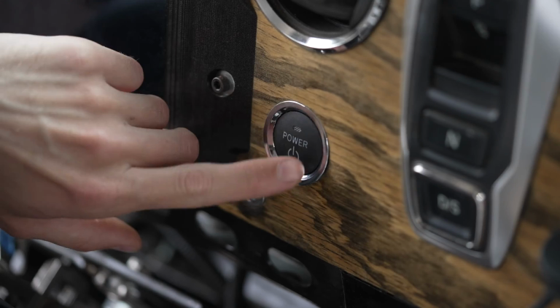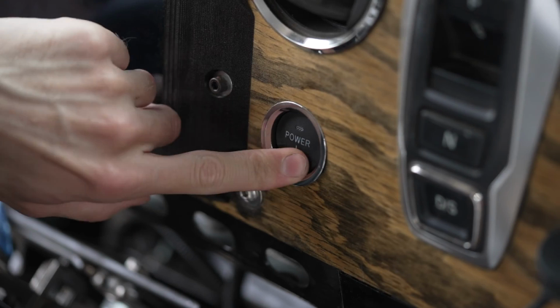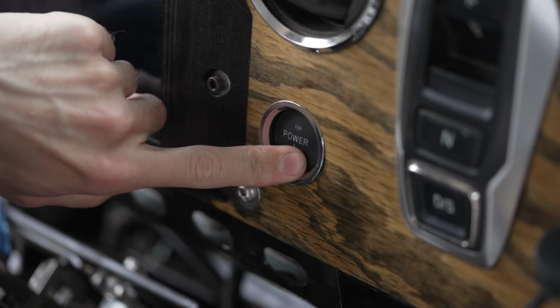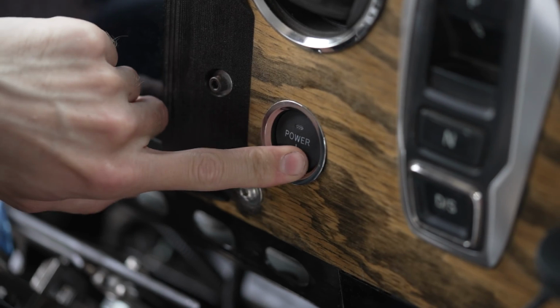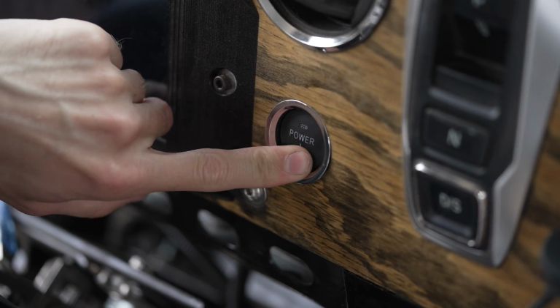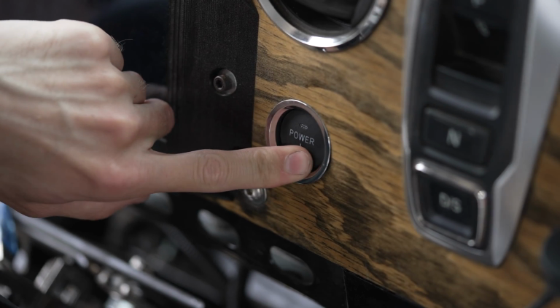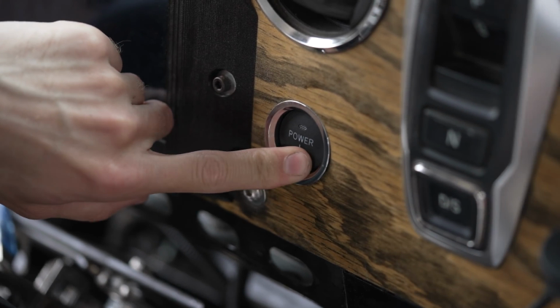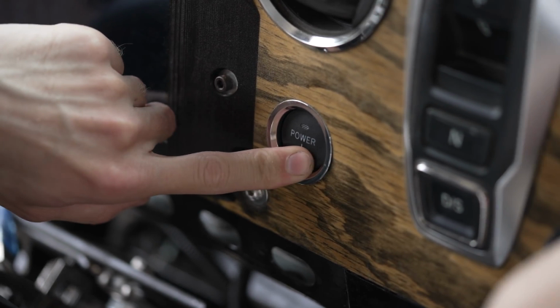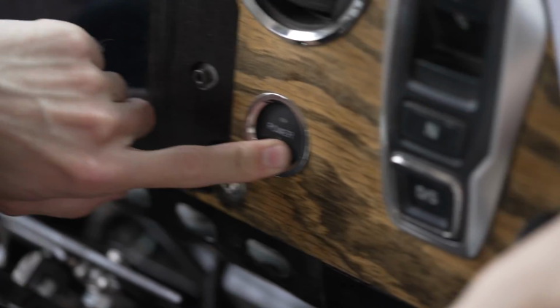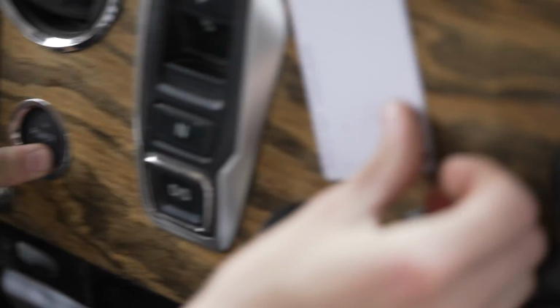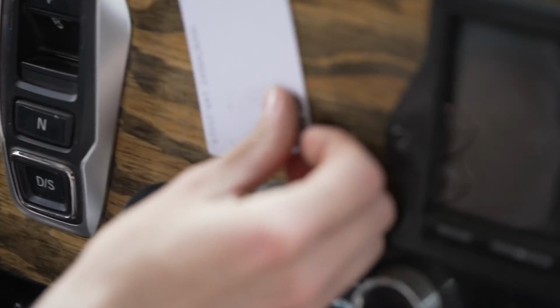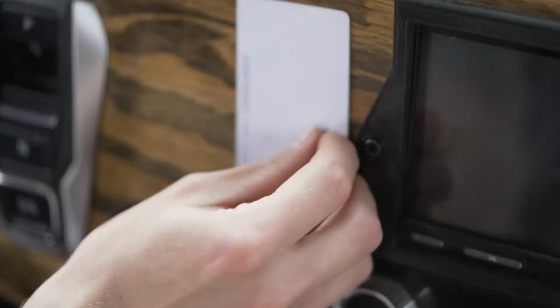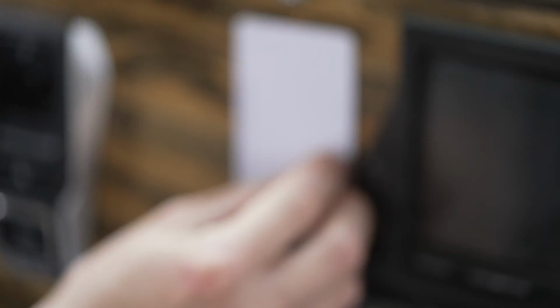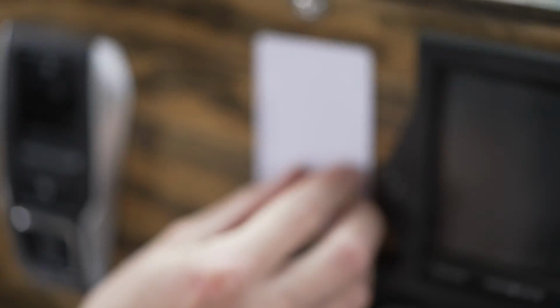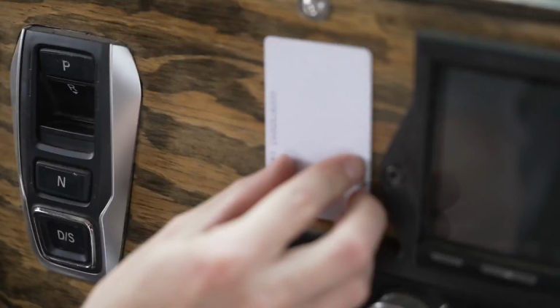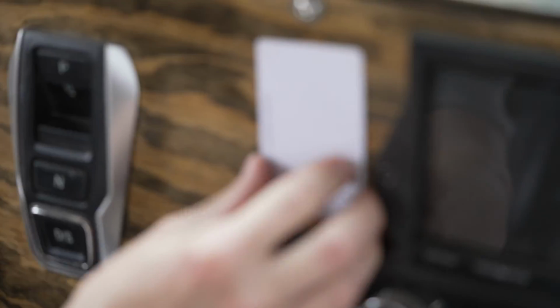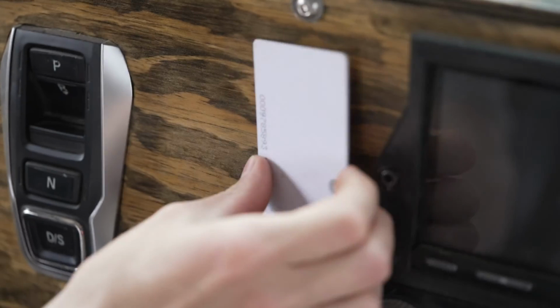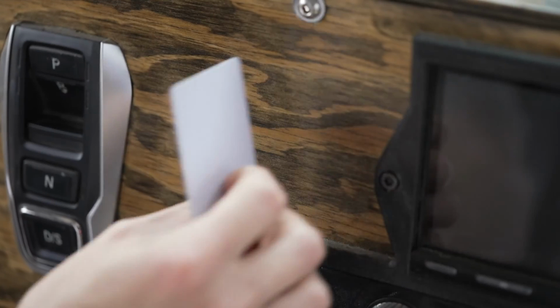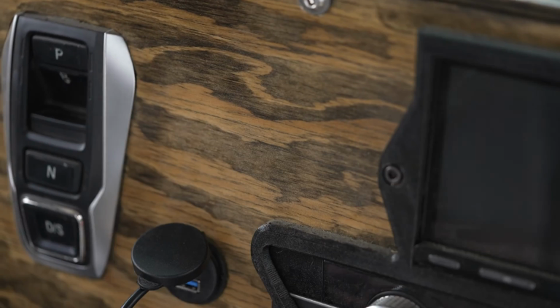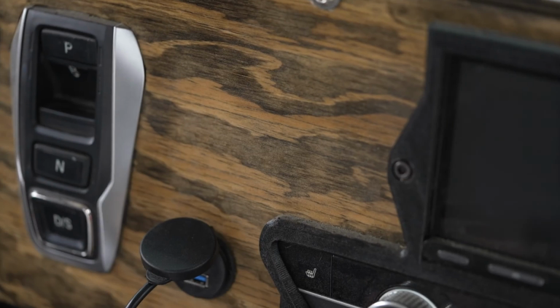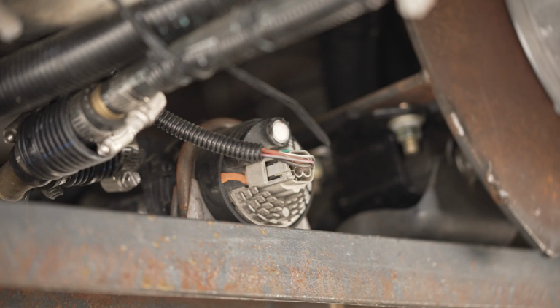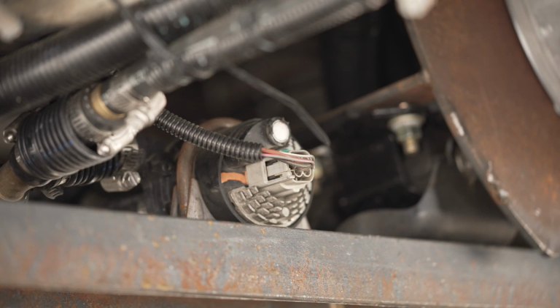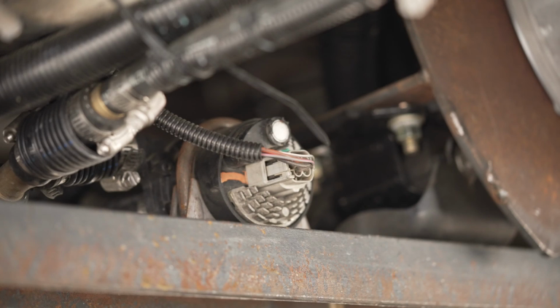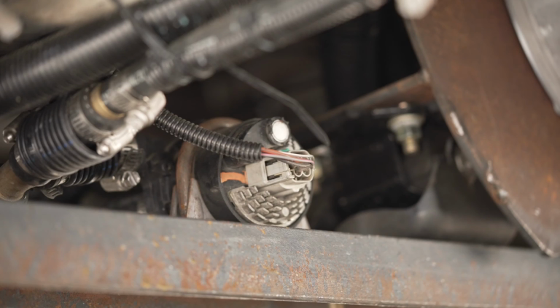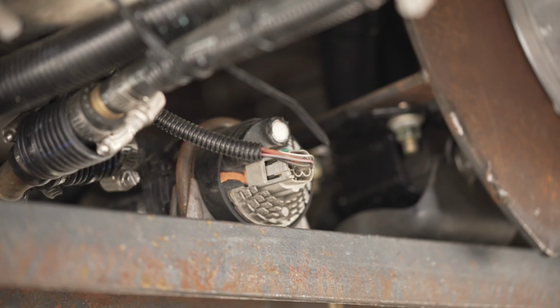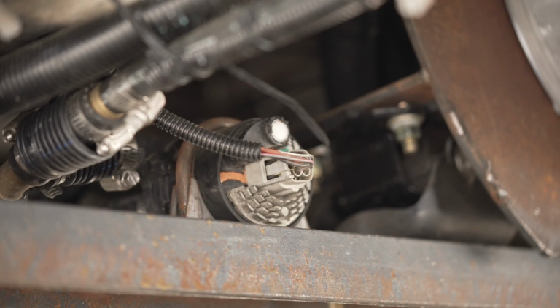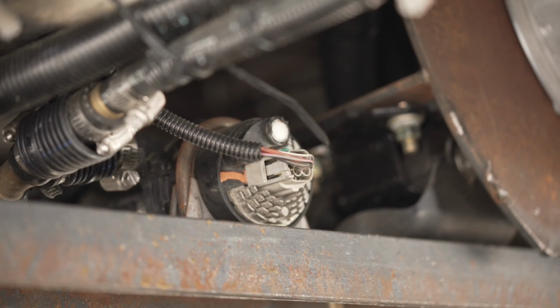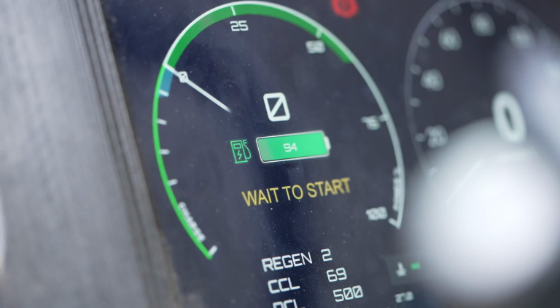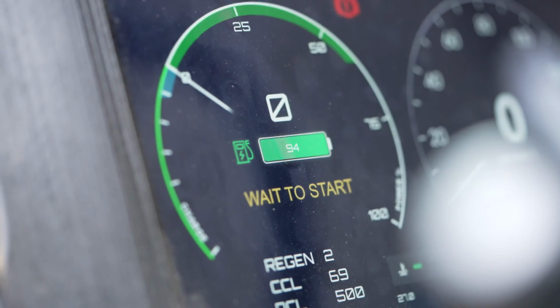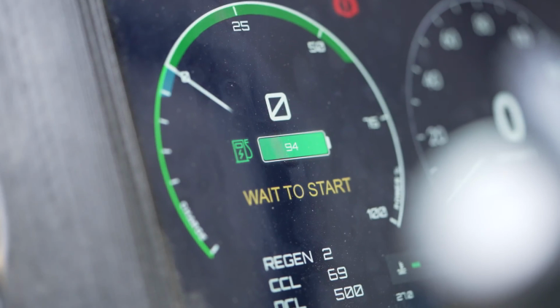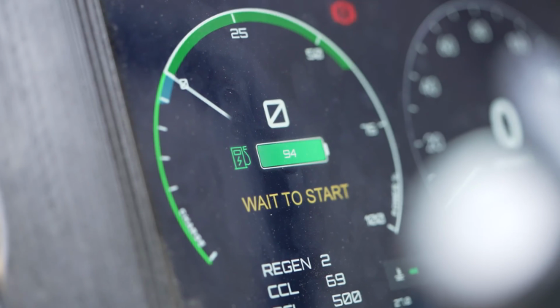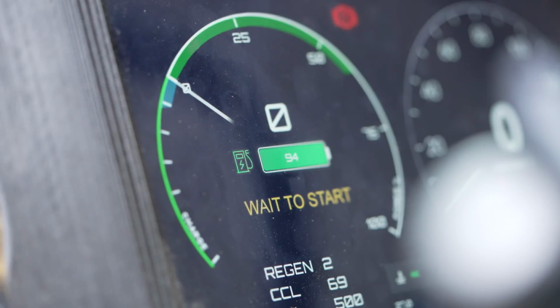Hold the power button down, take your RFID card, put it up against the dash, and it comes to life.